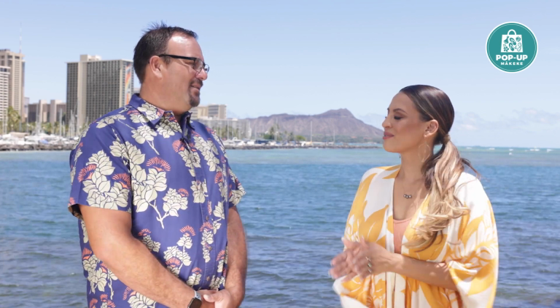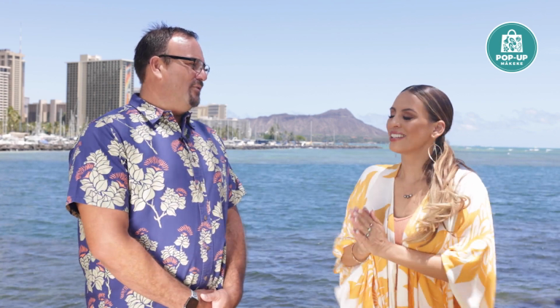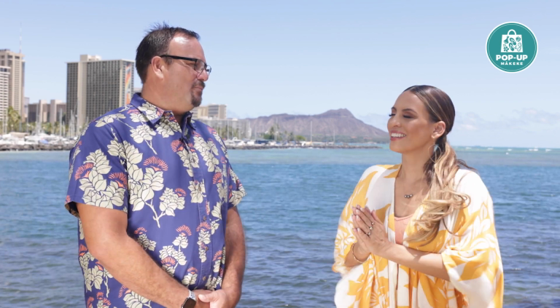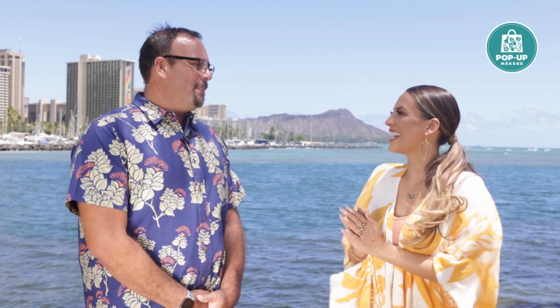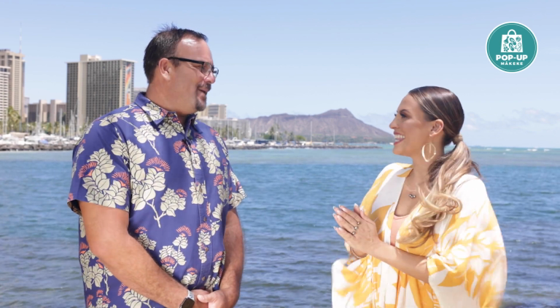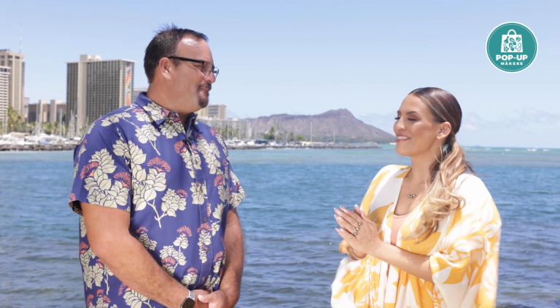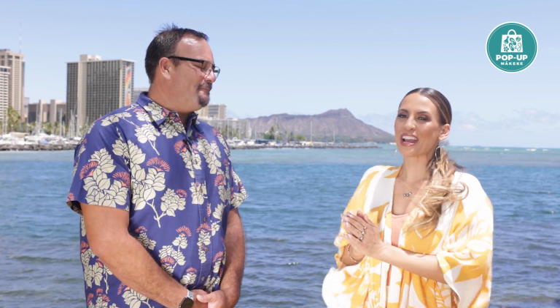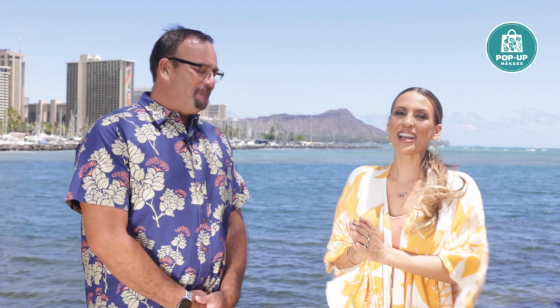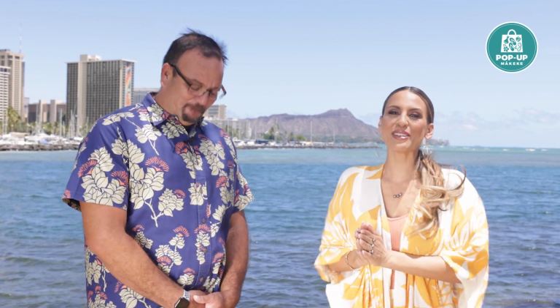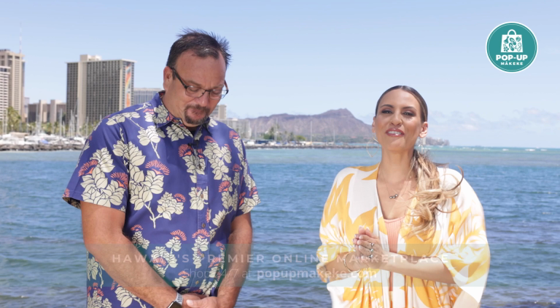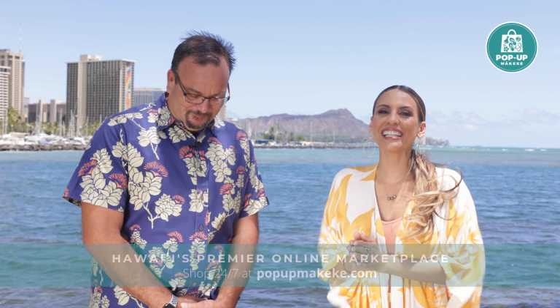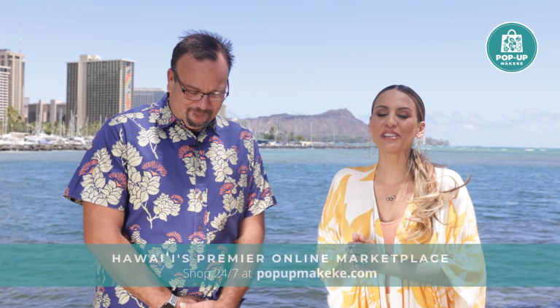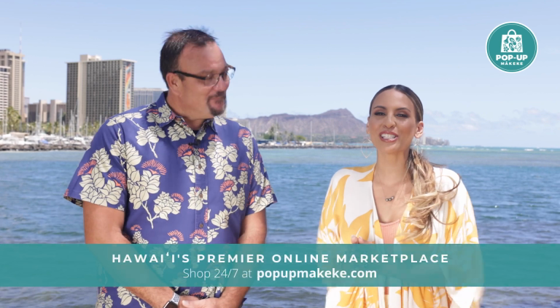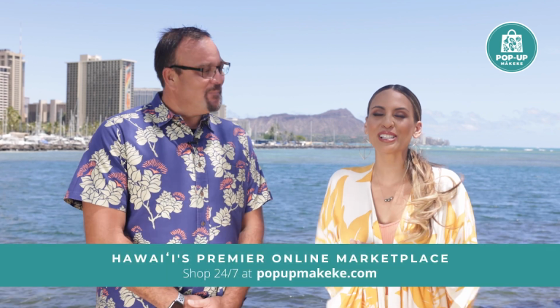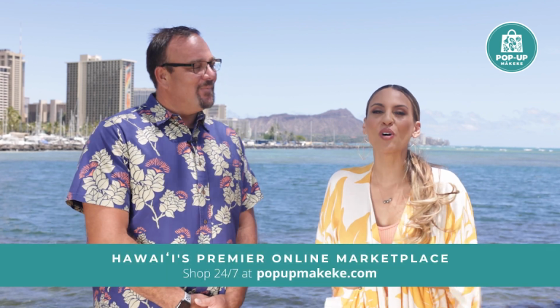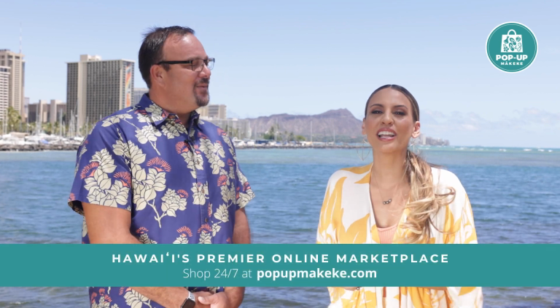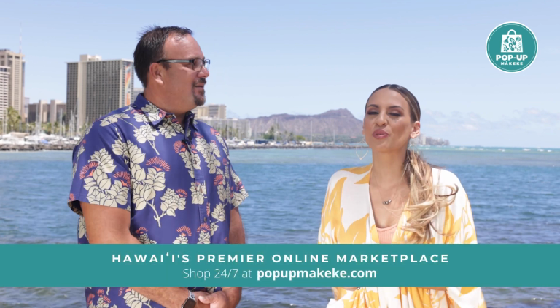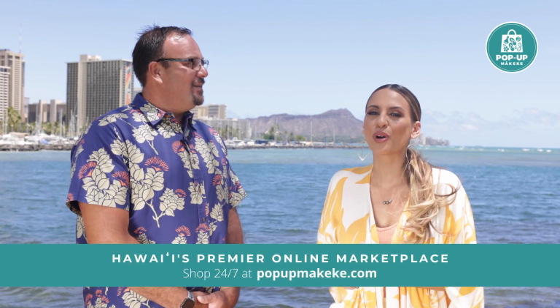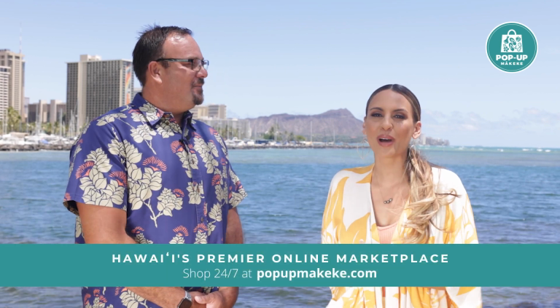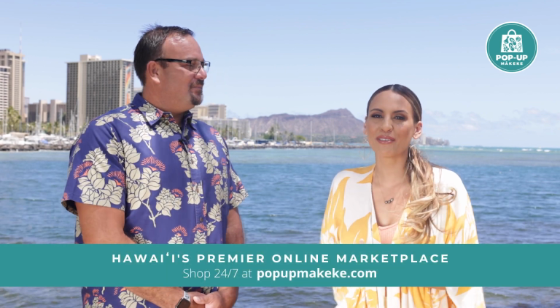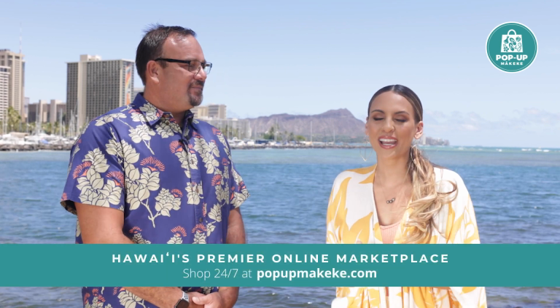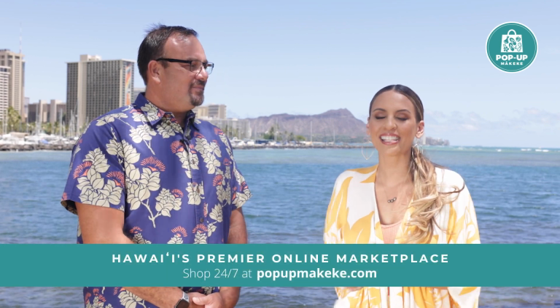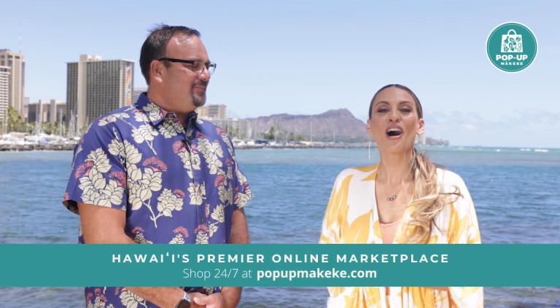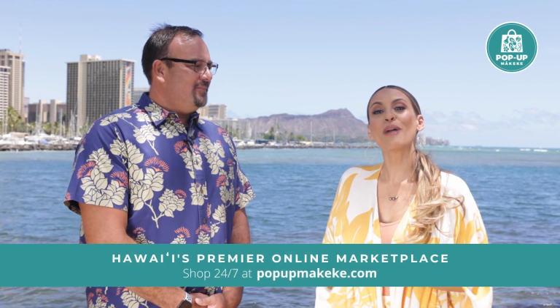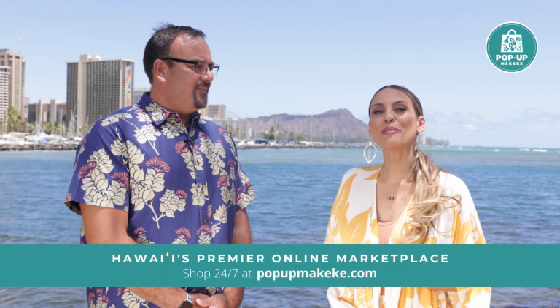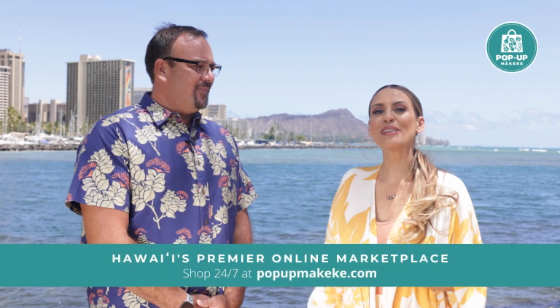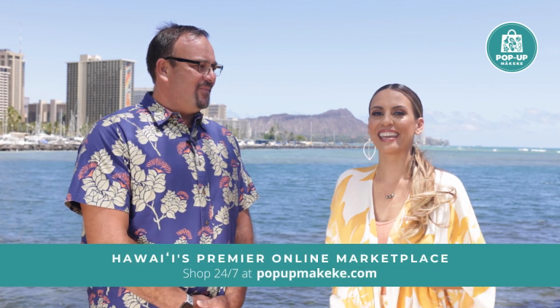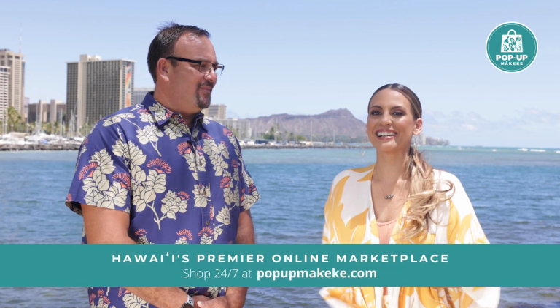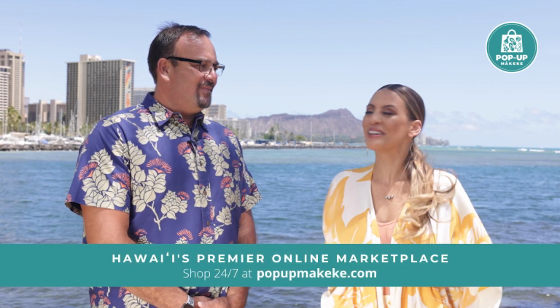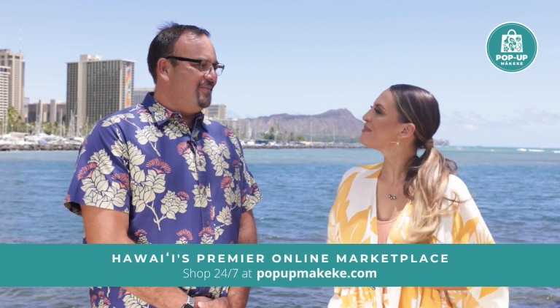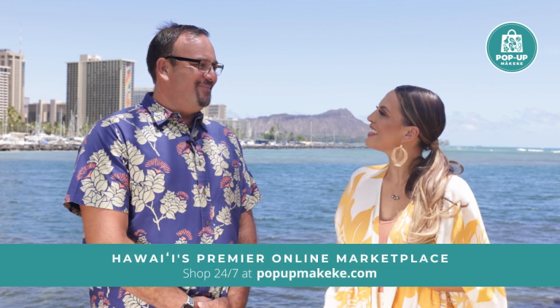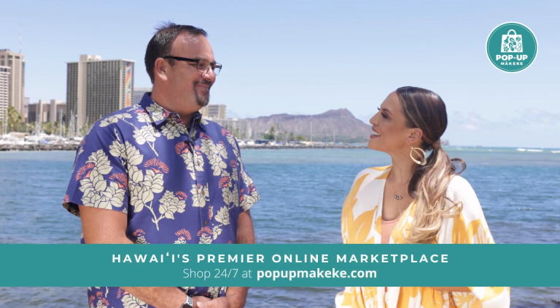Absolutely, I love that. You can find these images of Hokulea's worldwide voyage on popupmakeke.com. Thank you, Na'alehu.